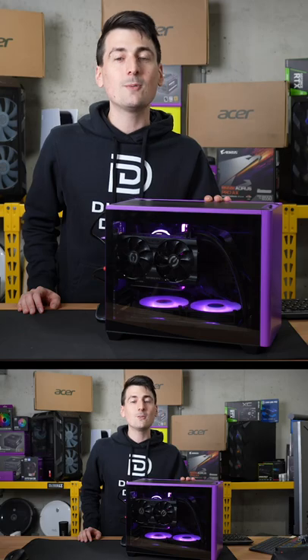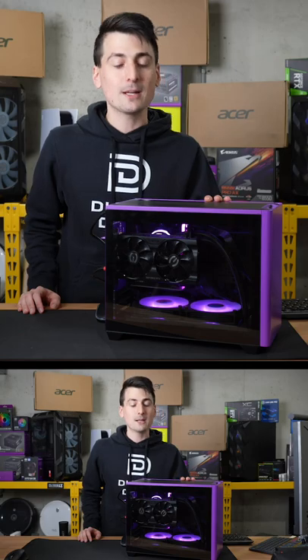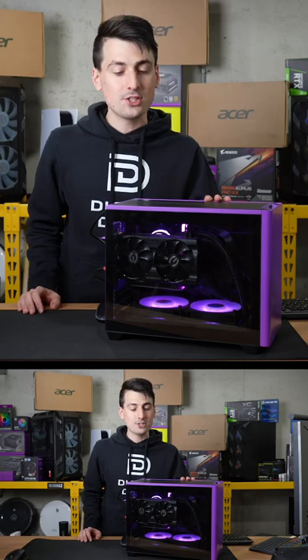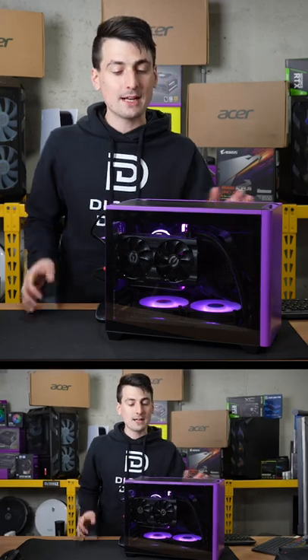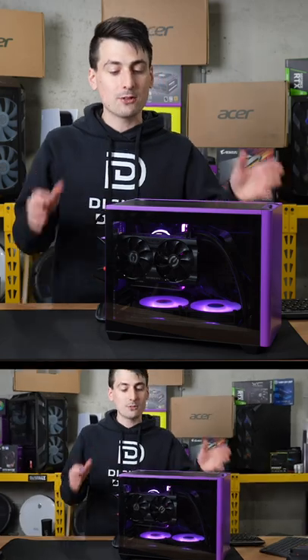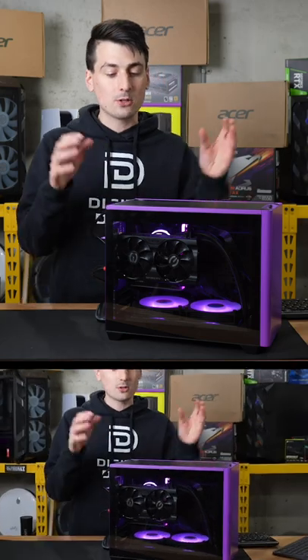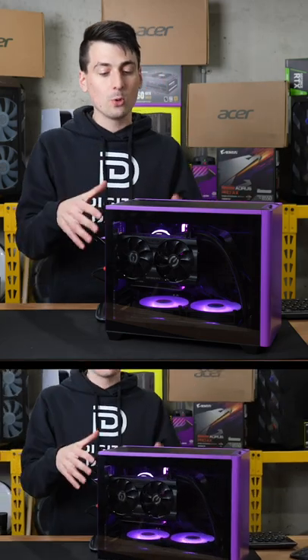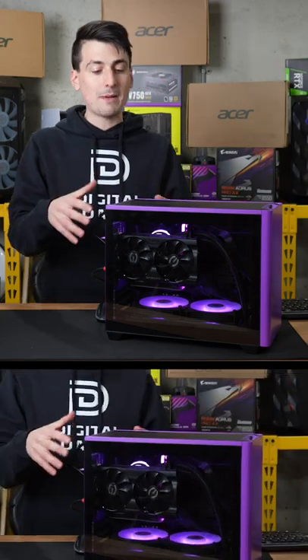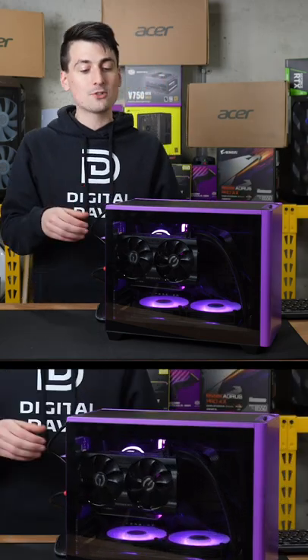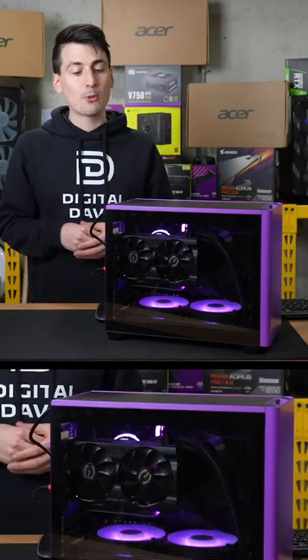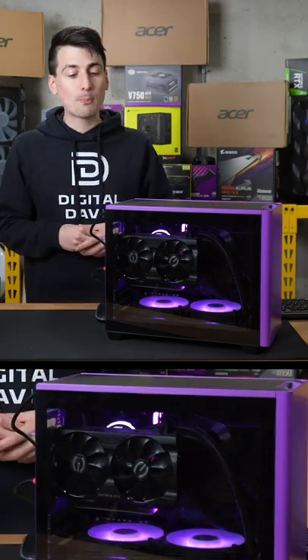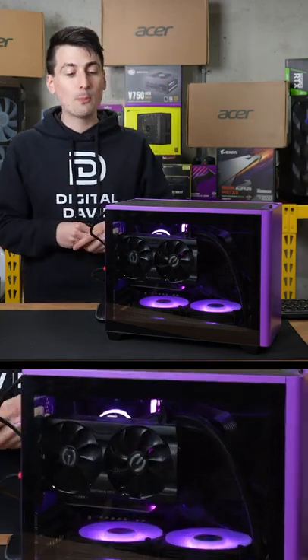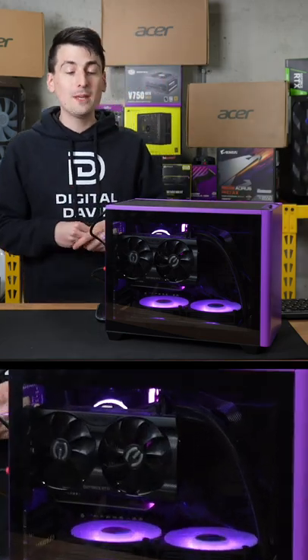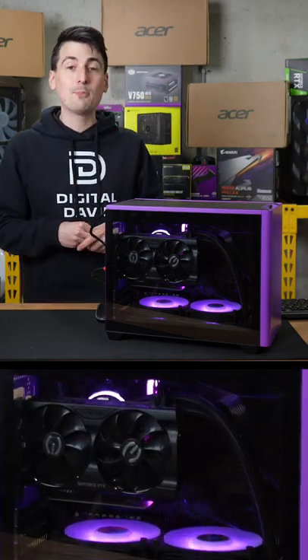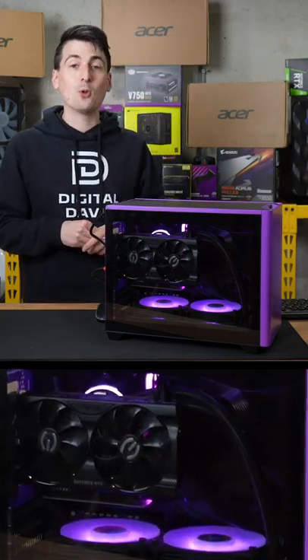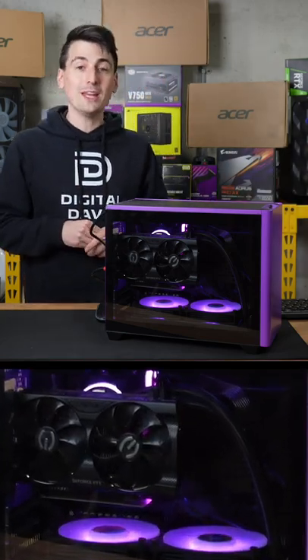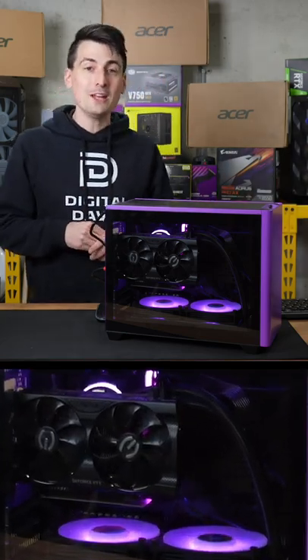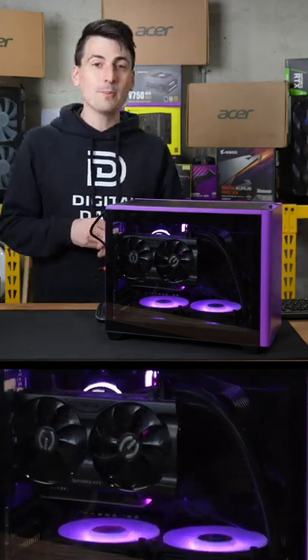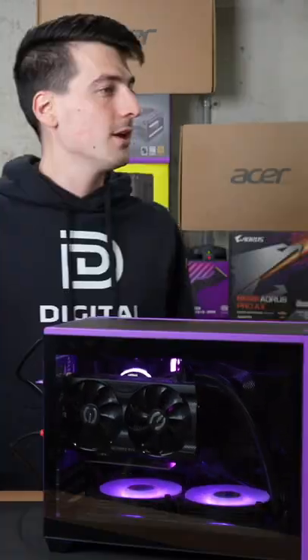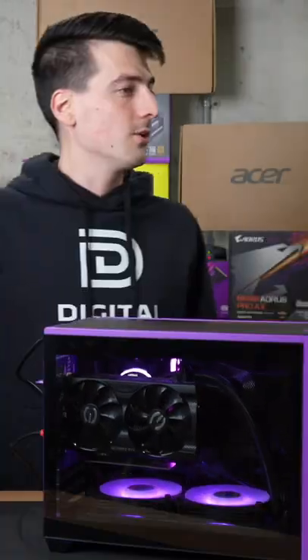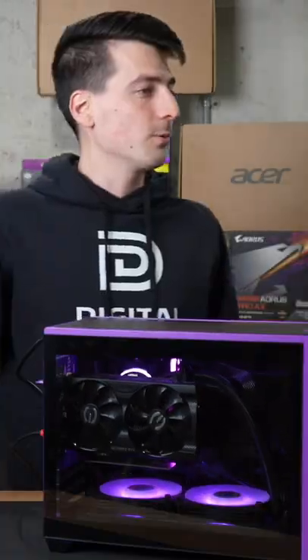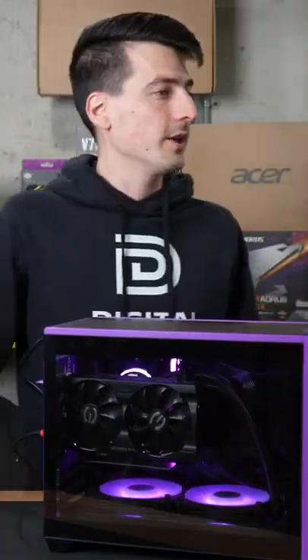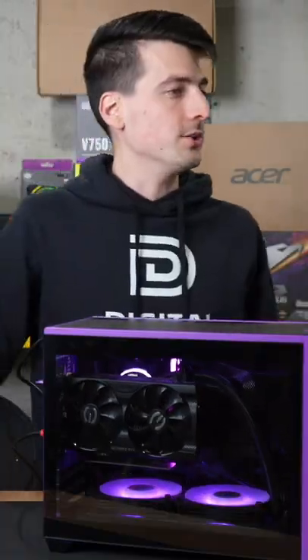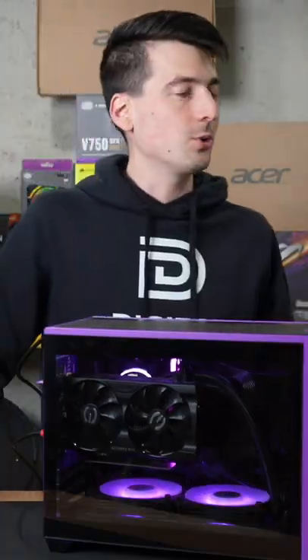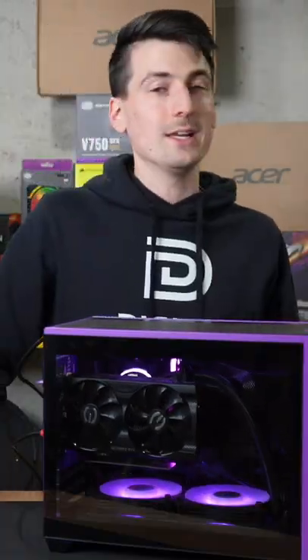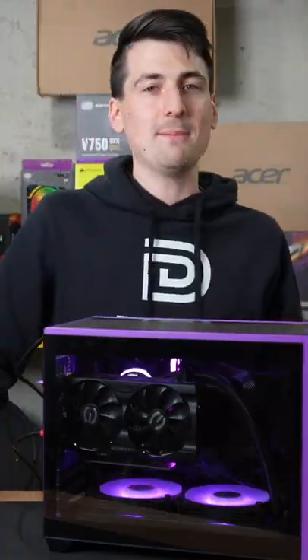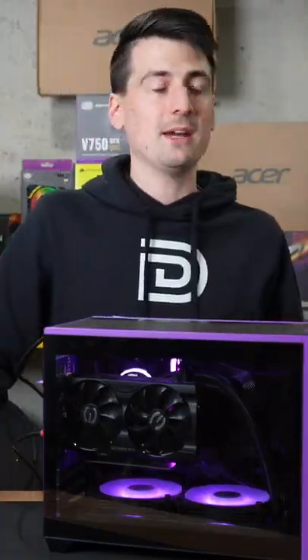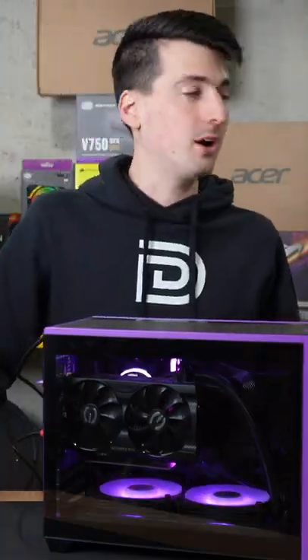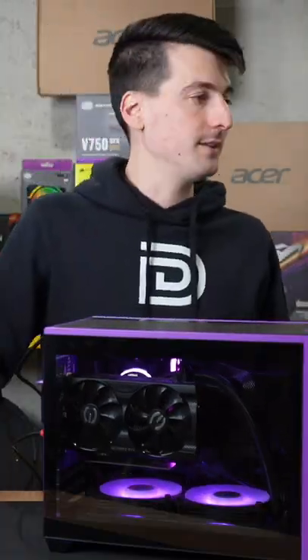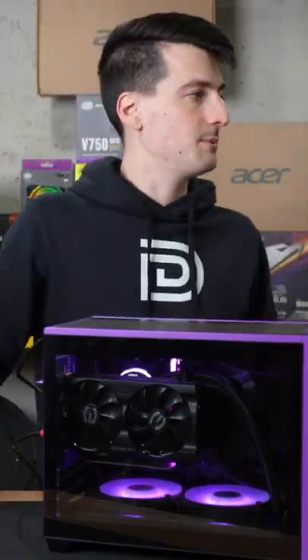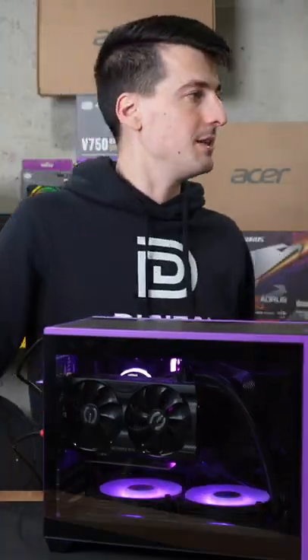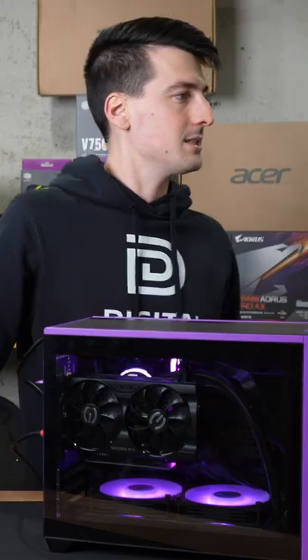I'm going to be checking out the Cooler Master Purple People Eater build. You'll really enjoy gaming on this PC.